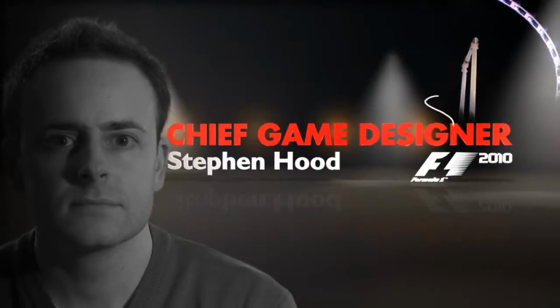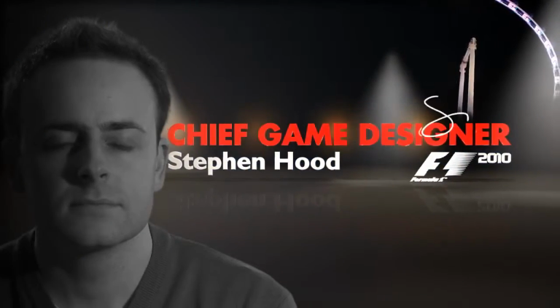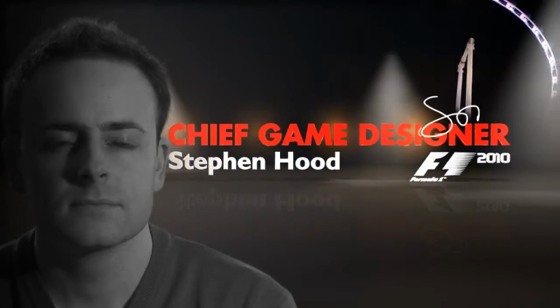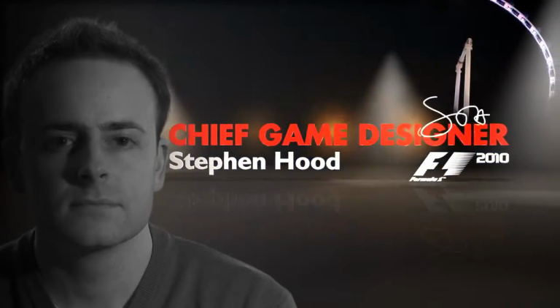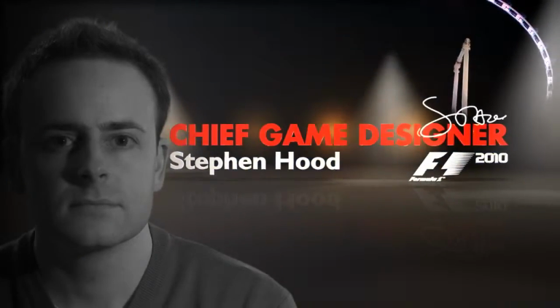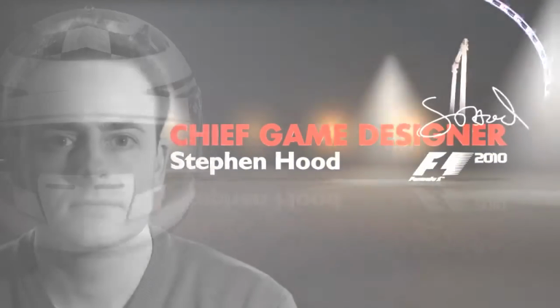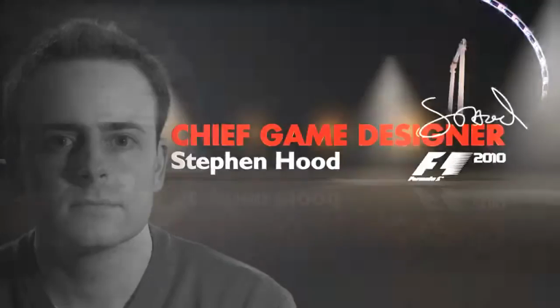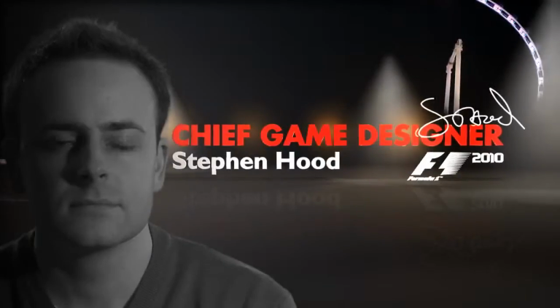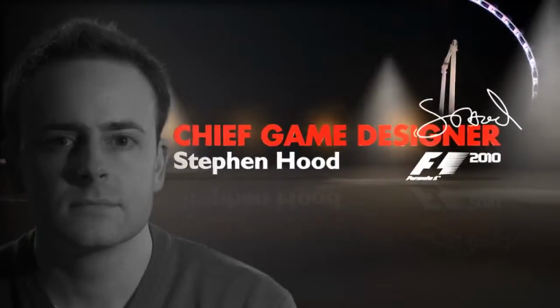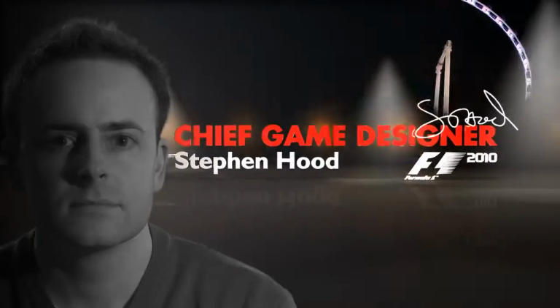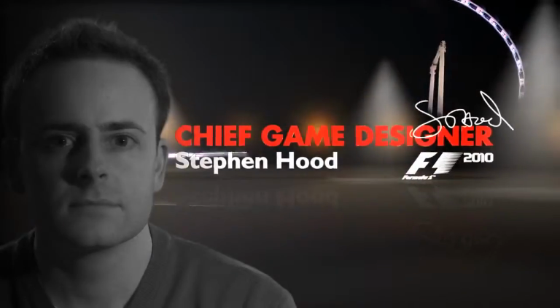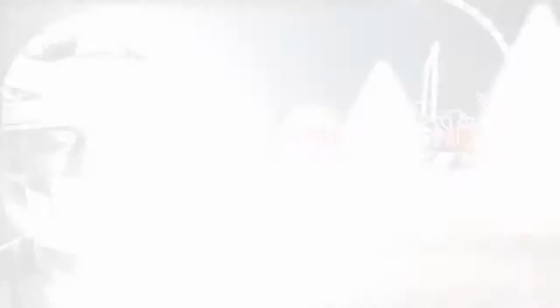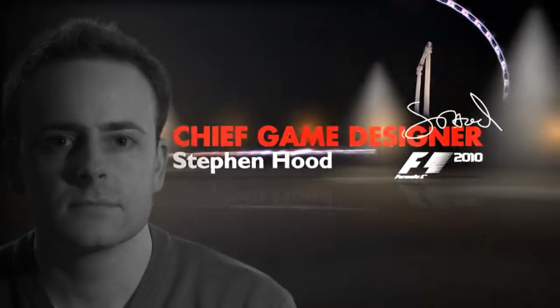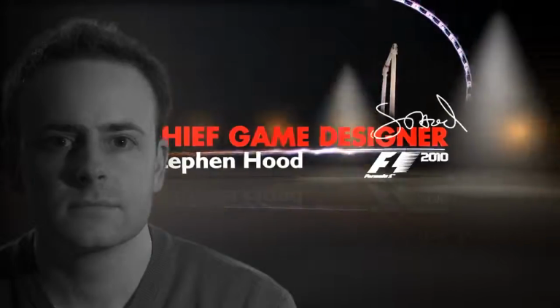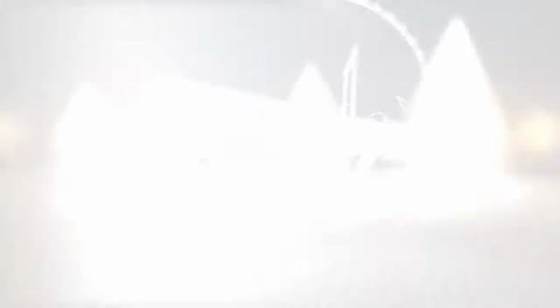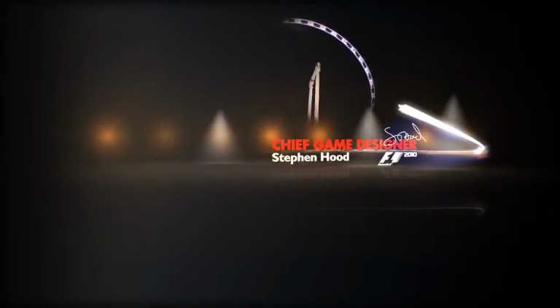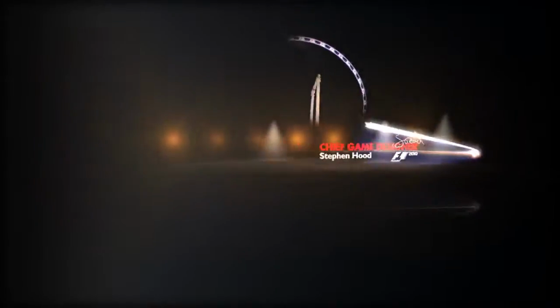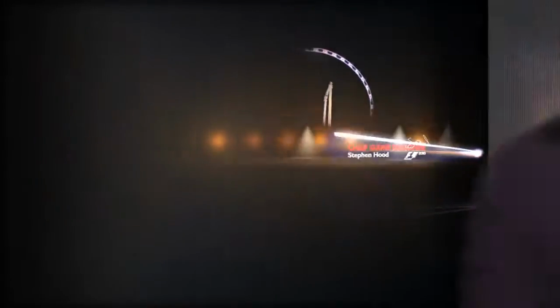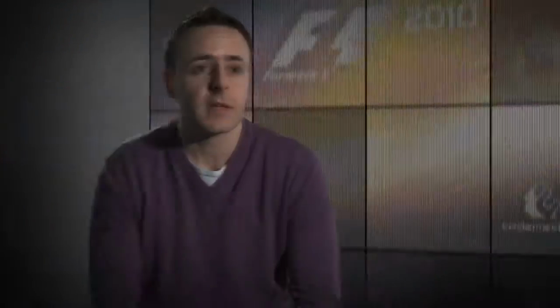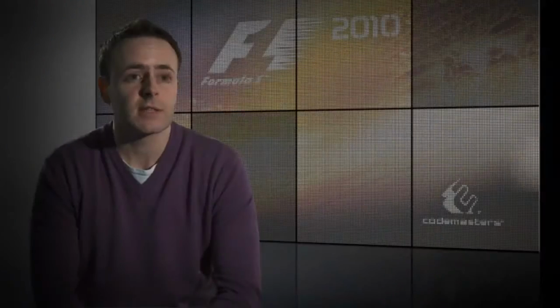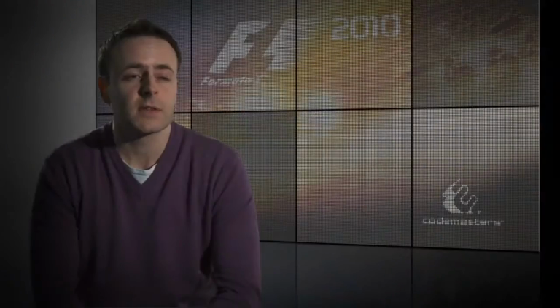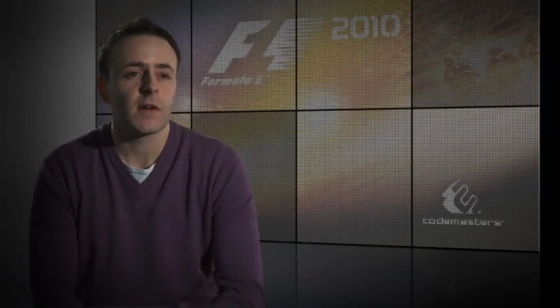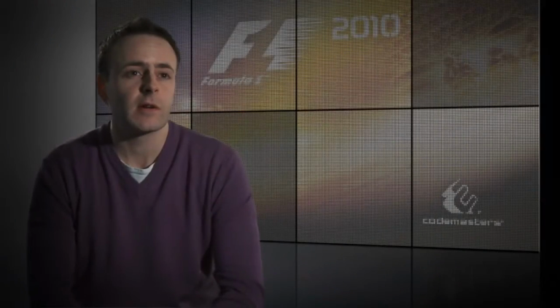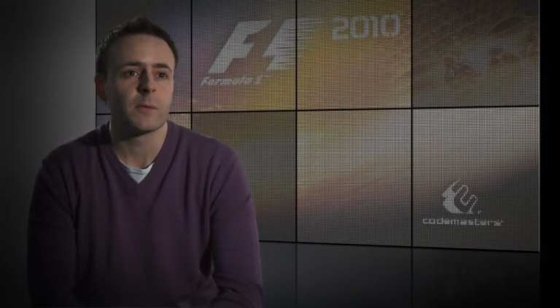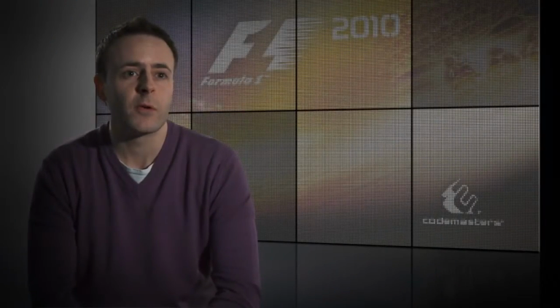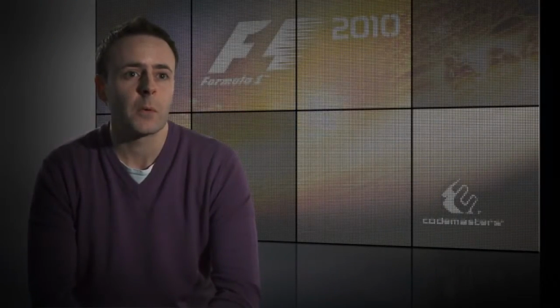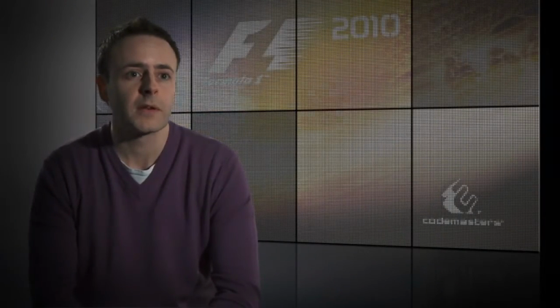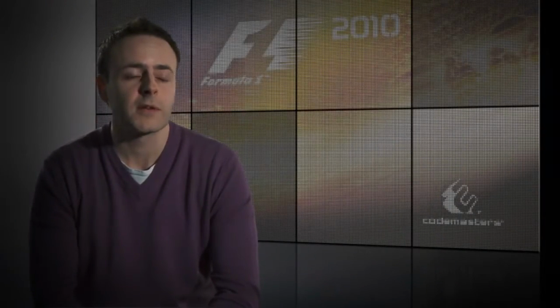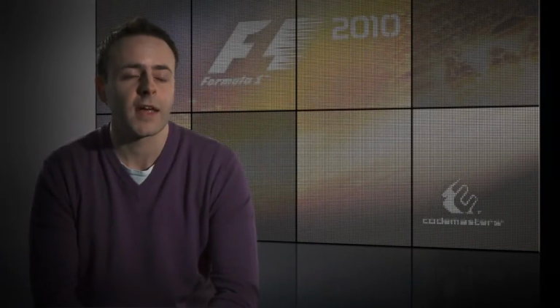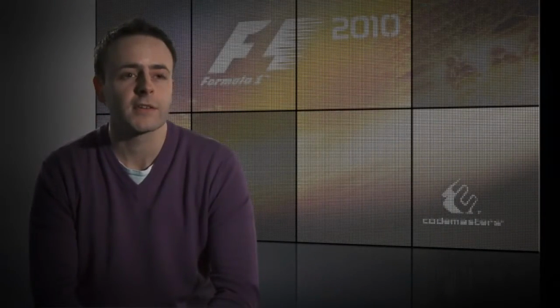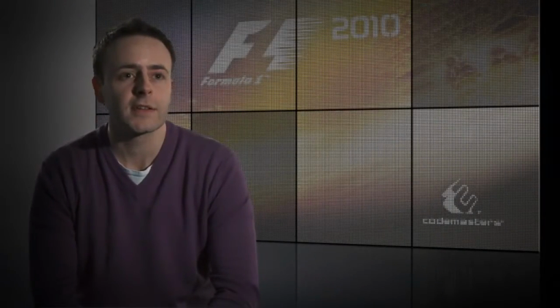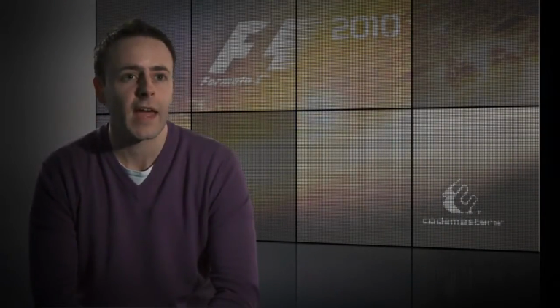My name's Stephen Hood, I'm the Chief Designer on Formula 1 2010.